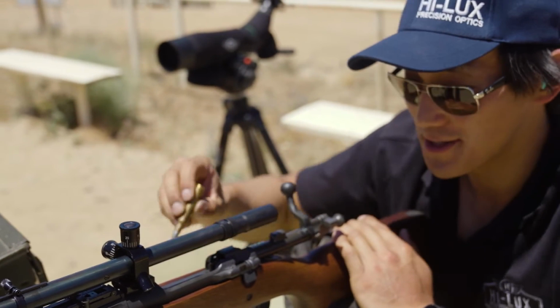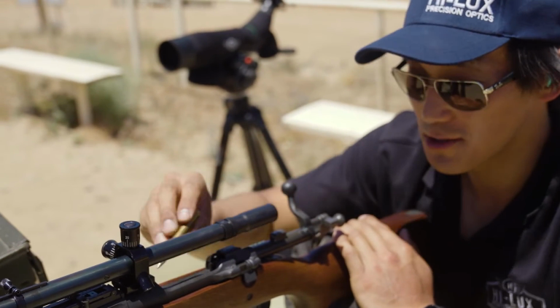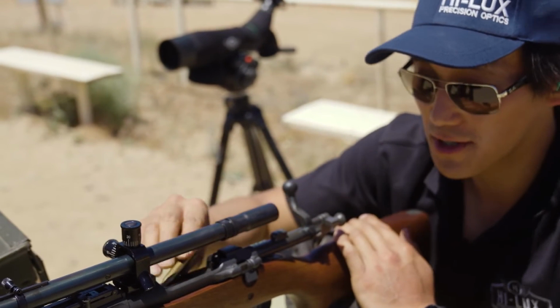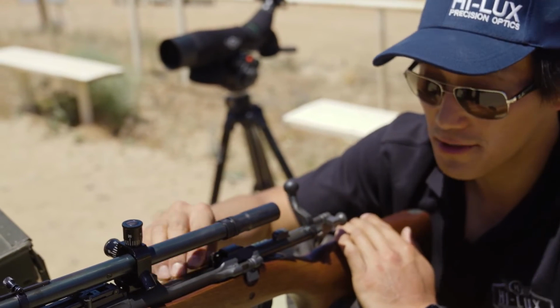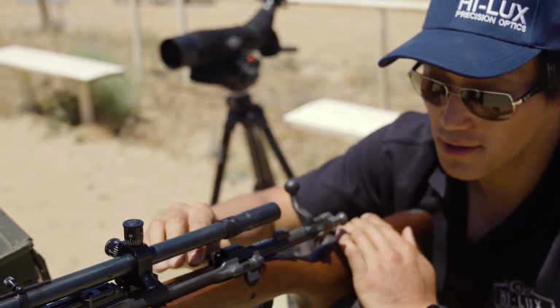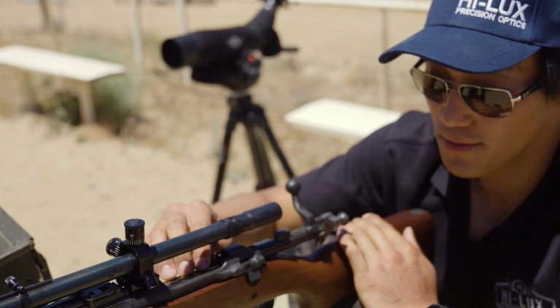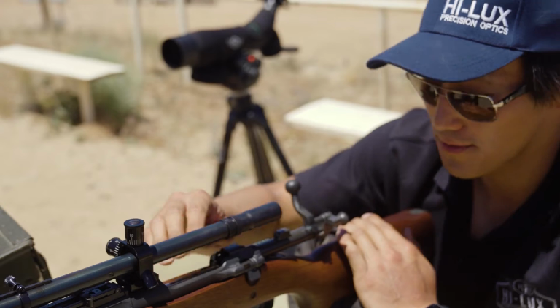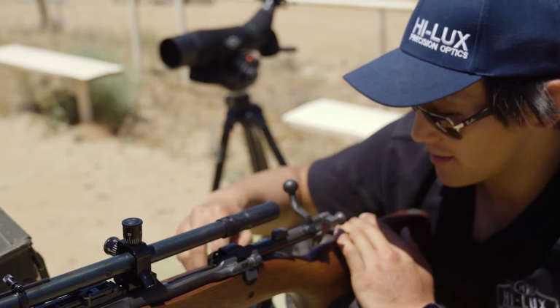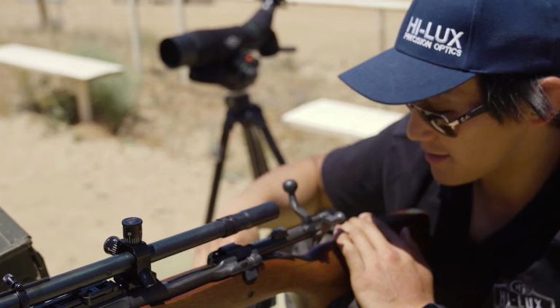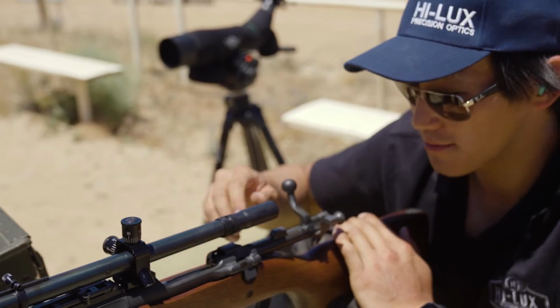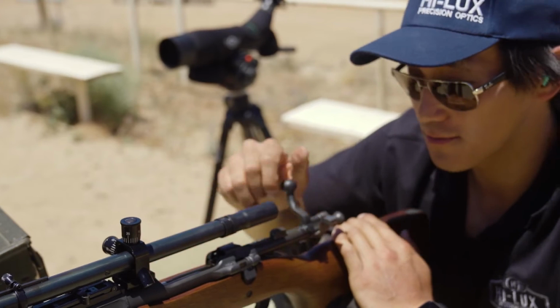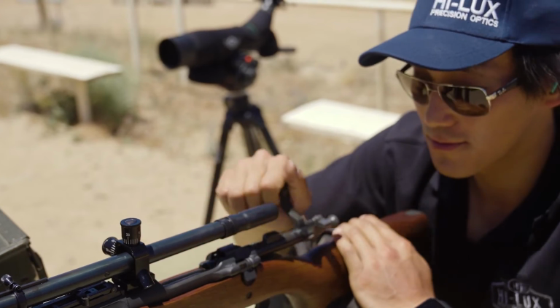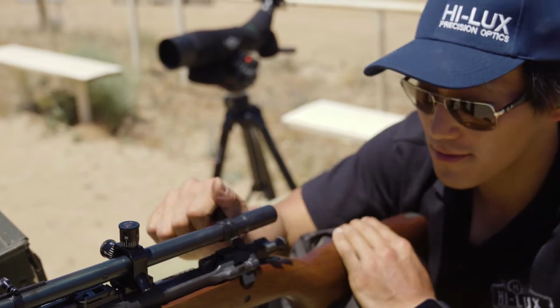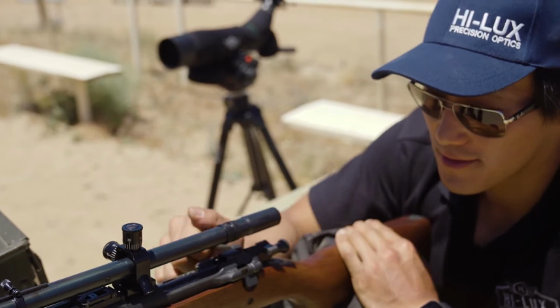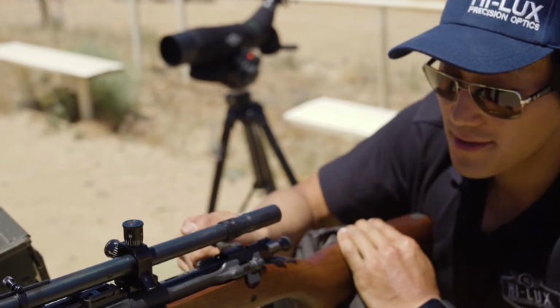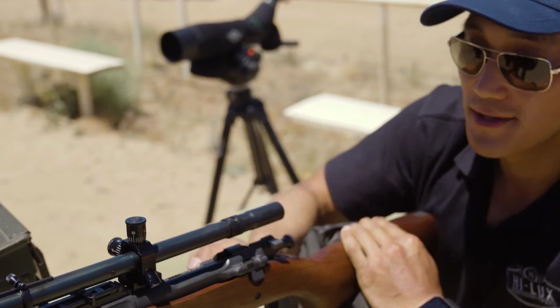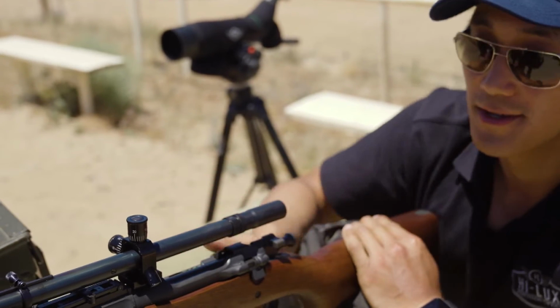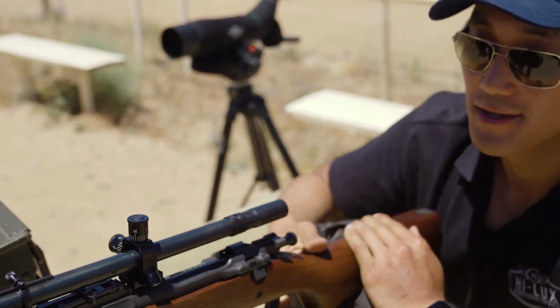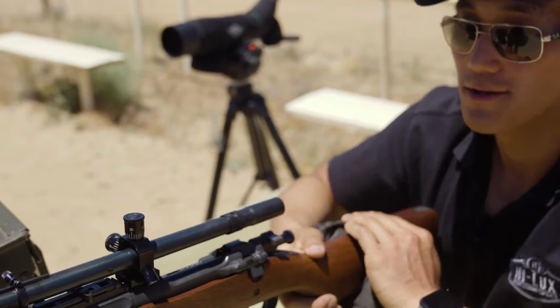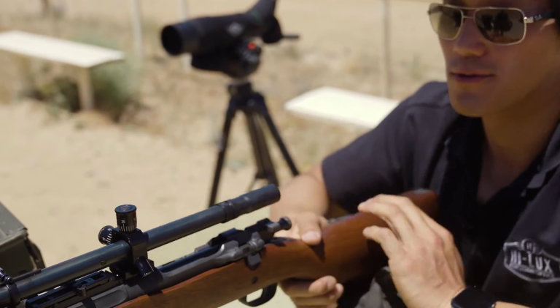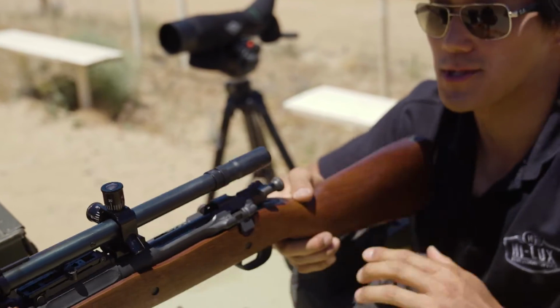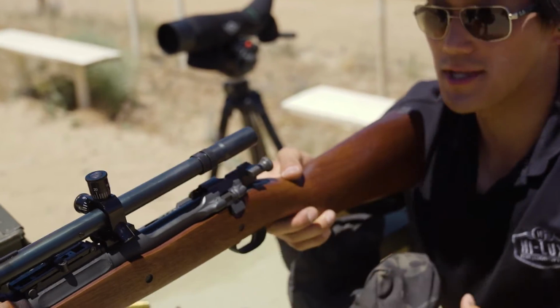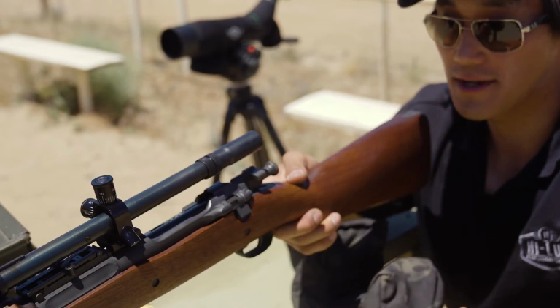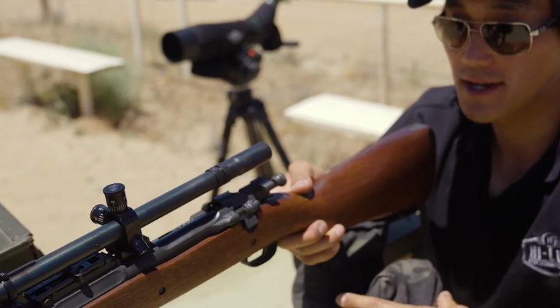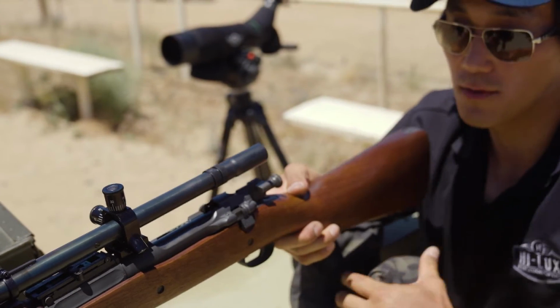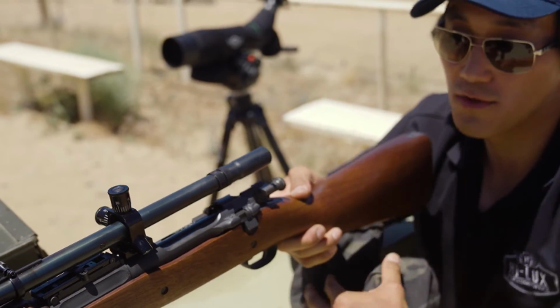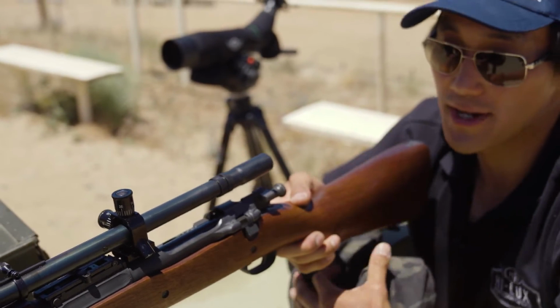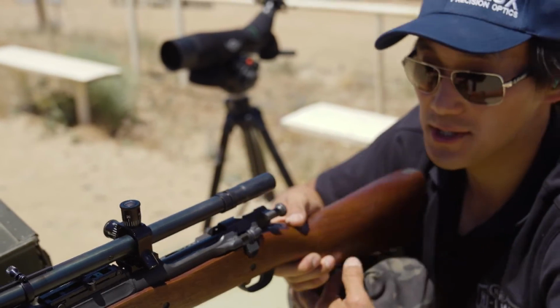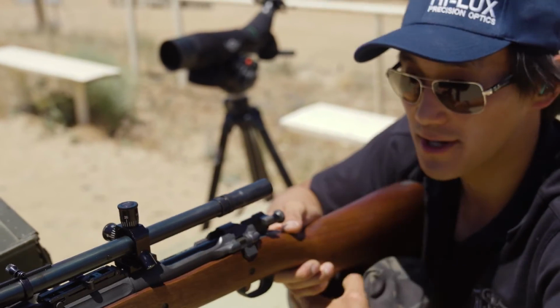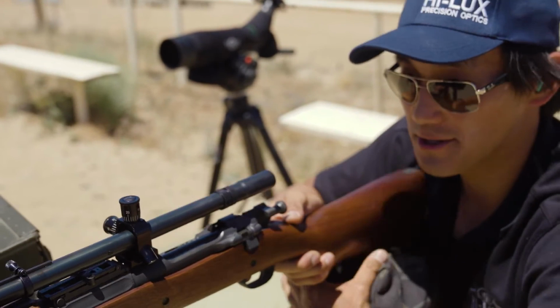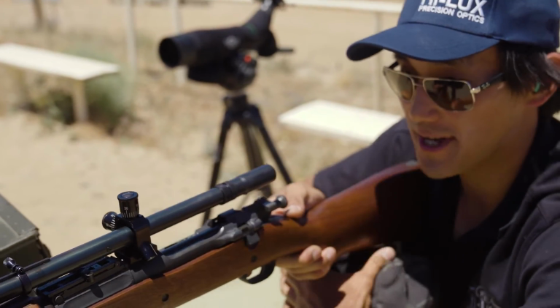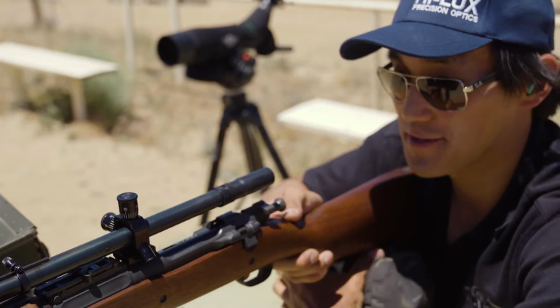Let's do another group and then we'll move it out to 100 yards after.